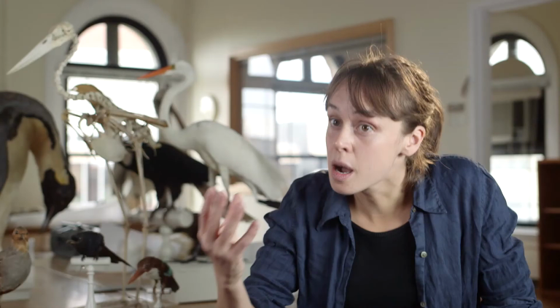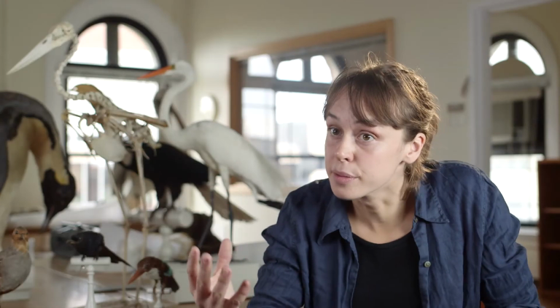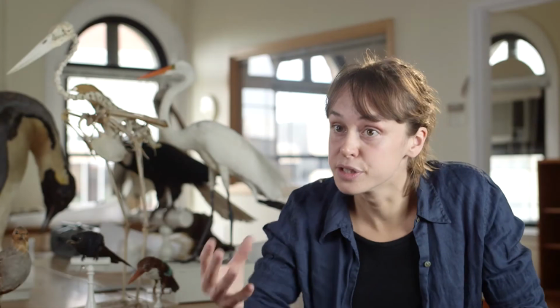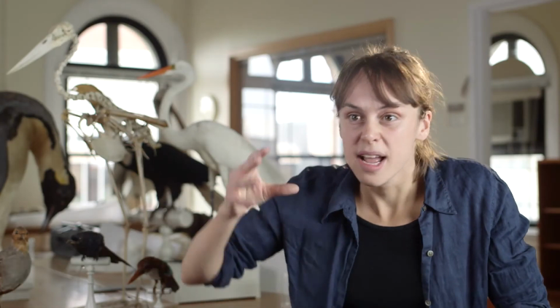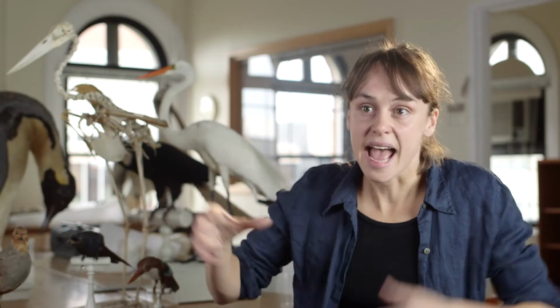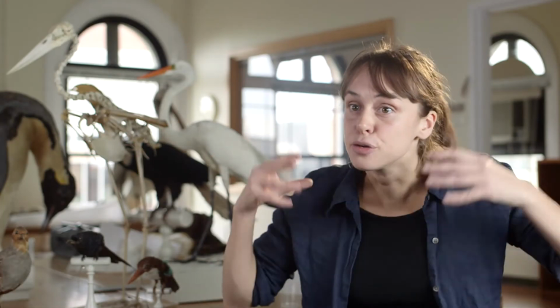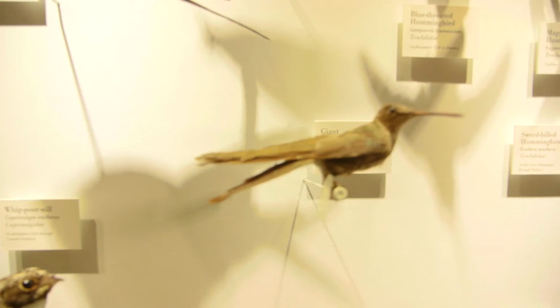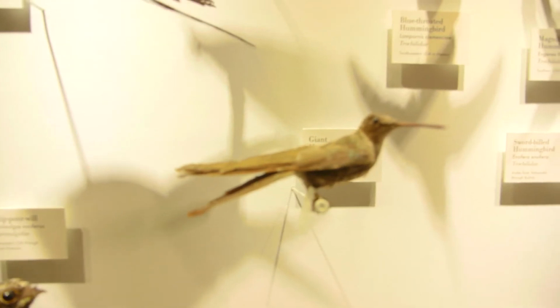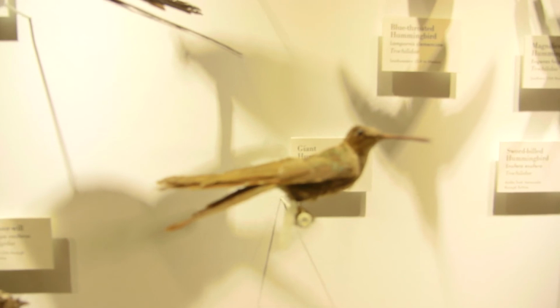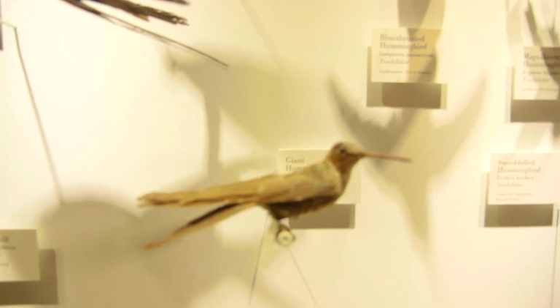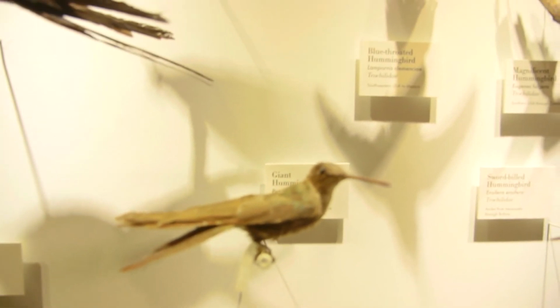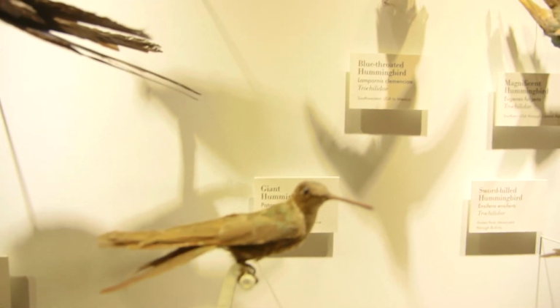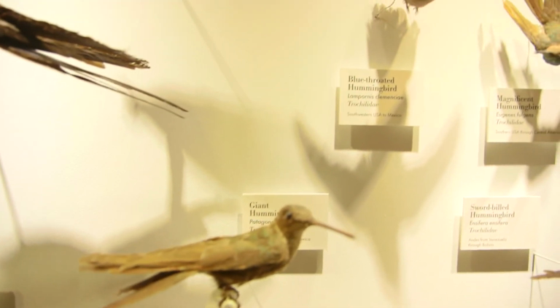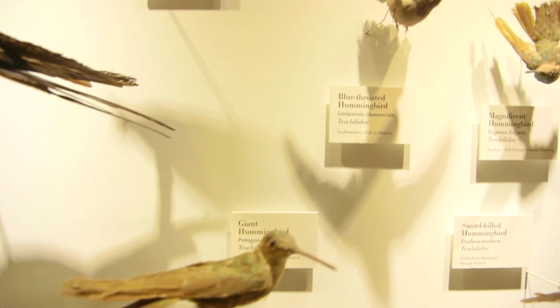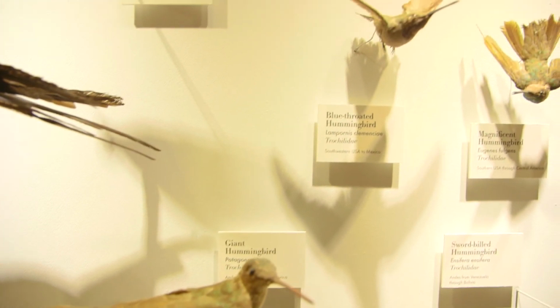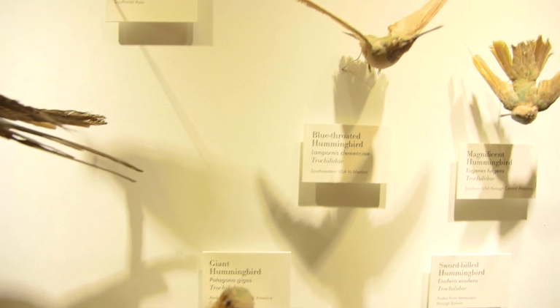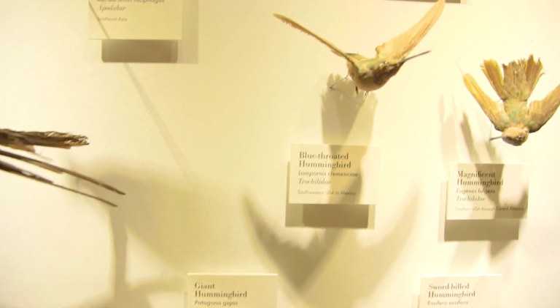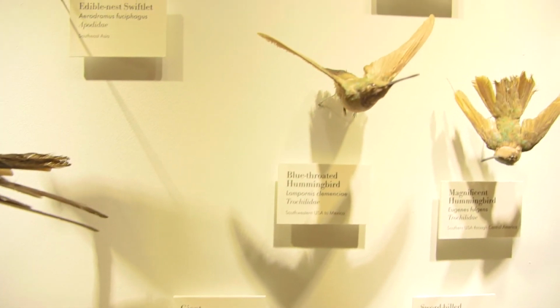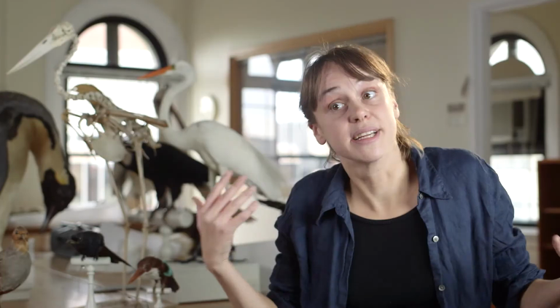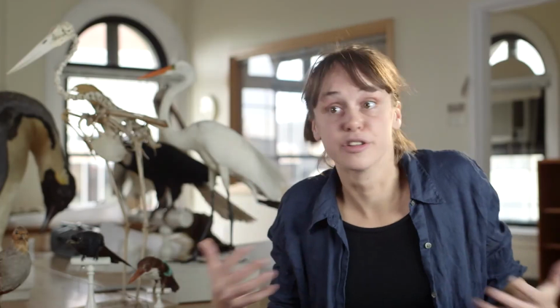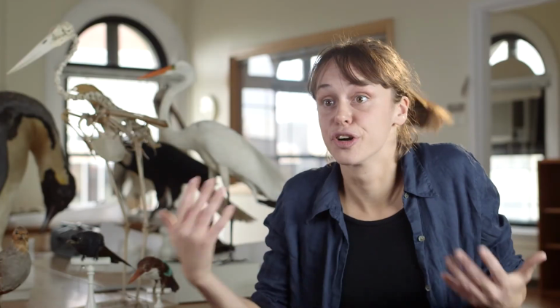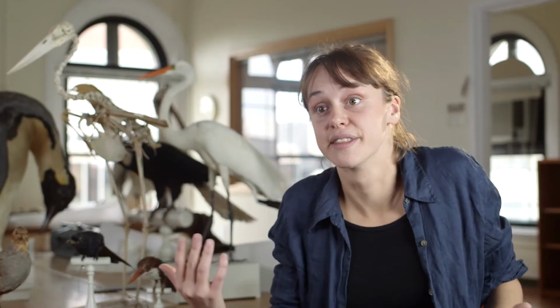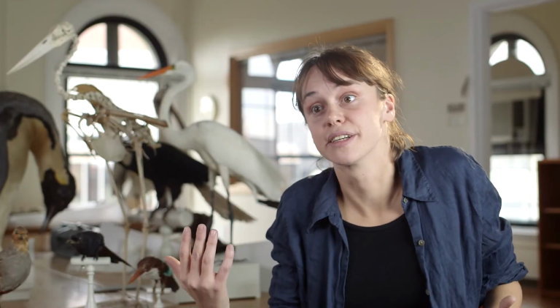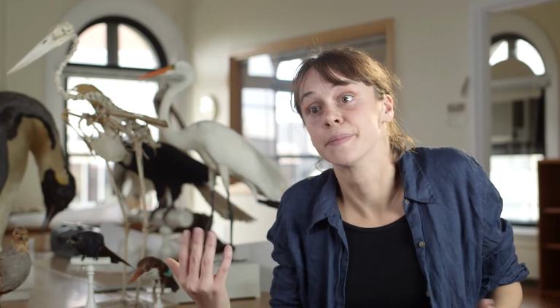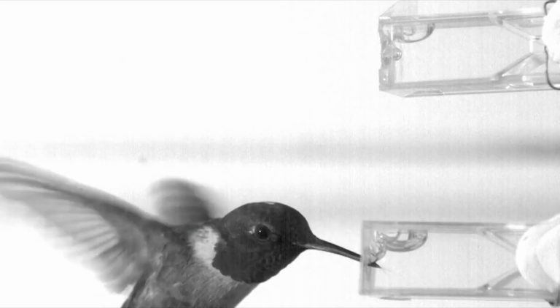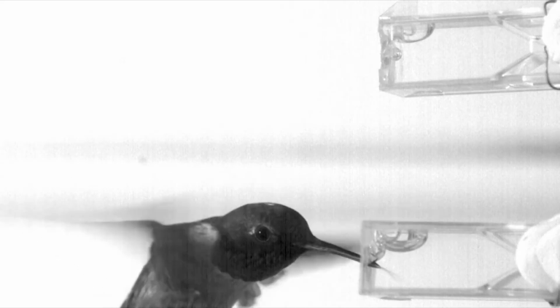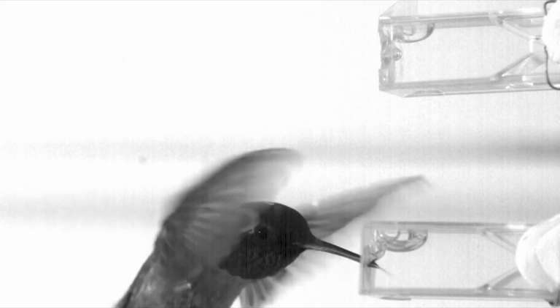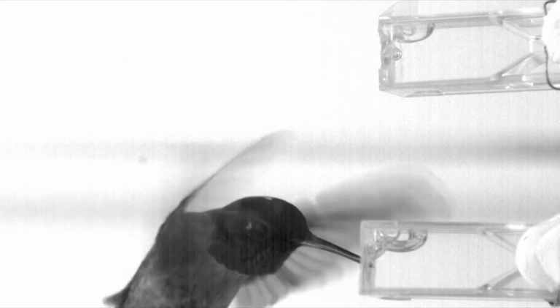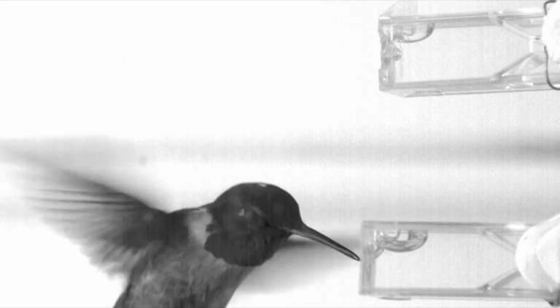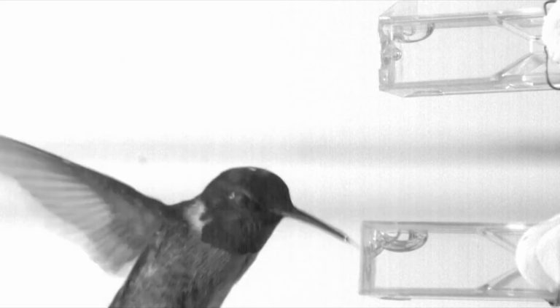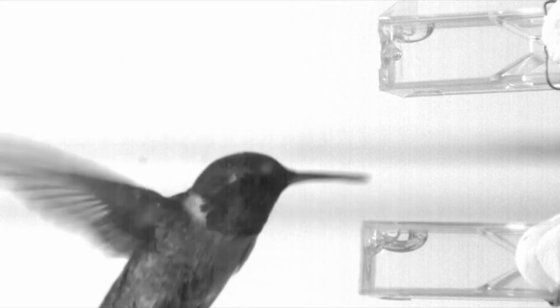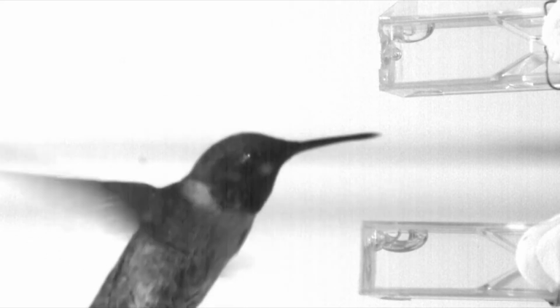Hummingbirds had to re-evolve a new way to taste the carbohydrates, or the sugars, in the nectar. The sweet mystery solved.